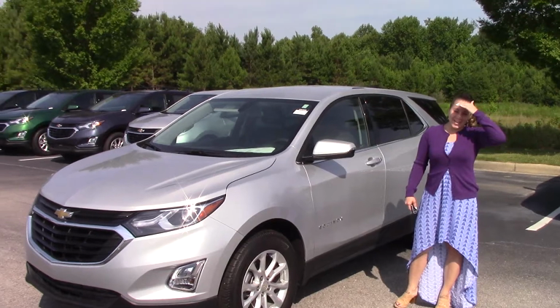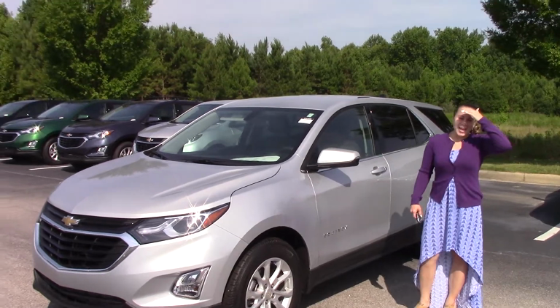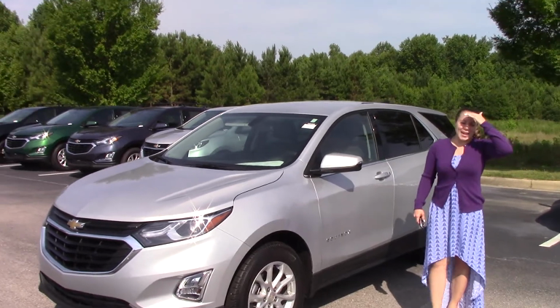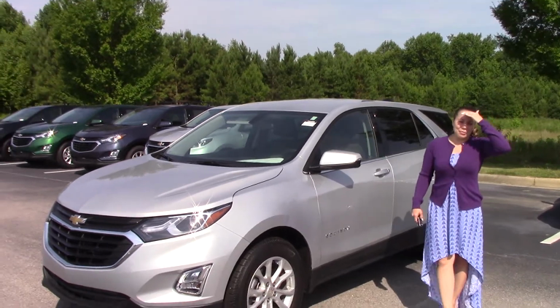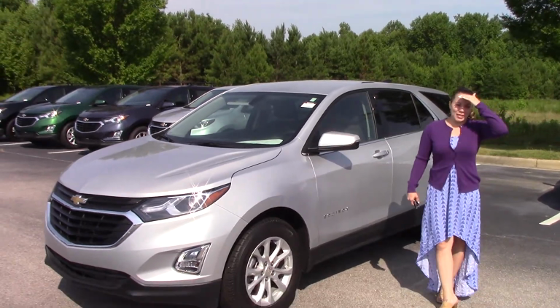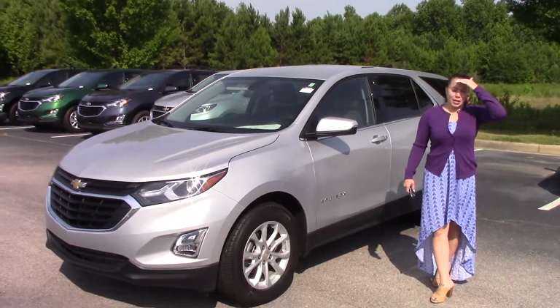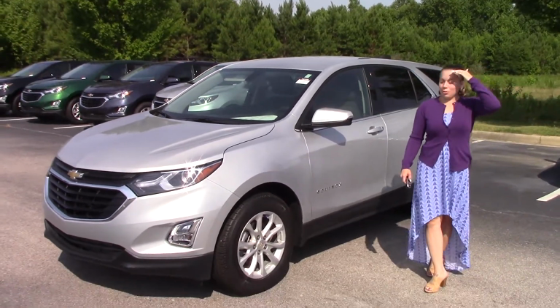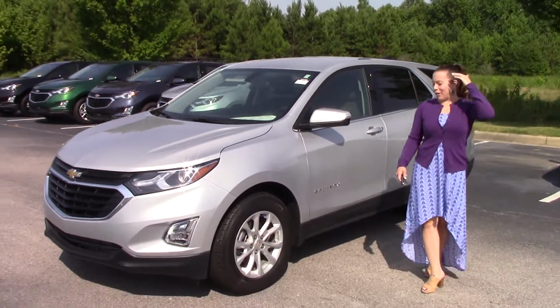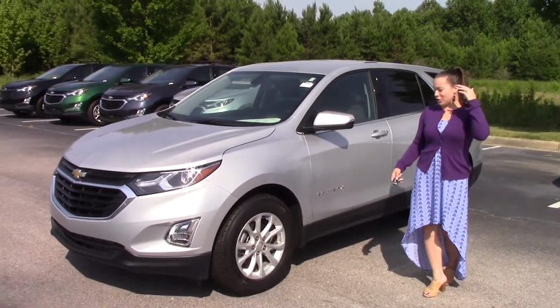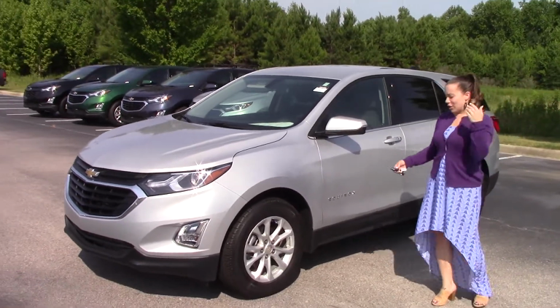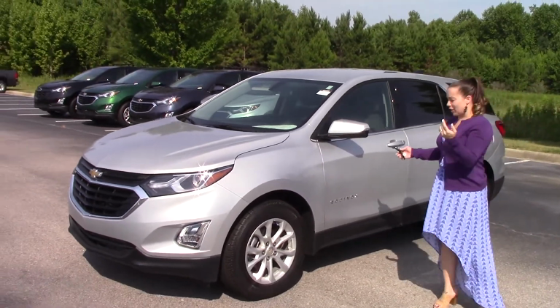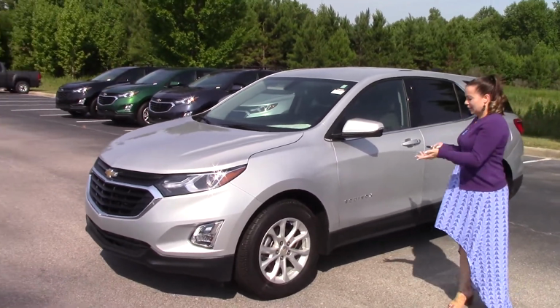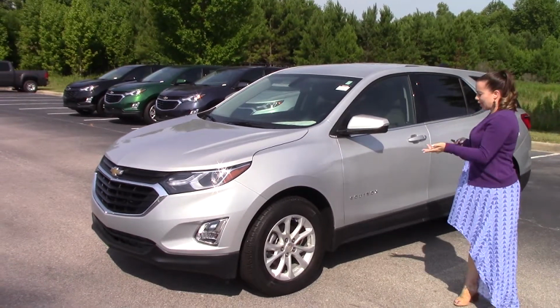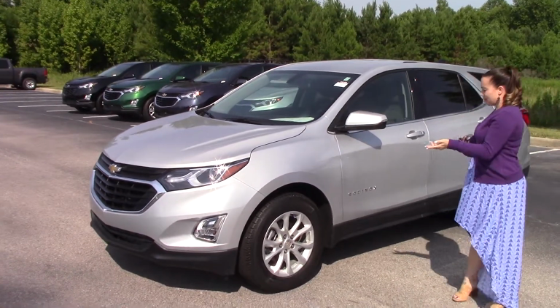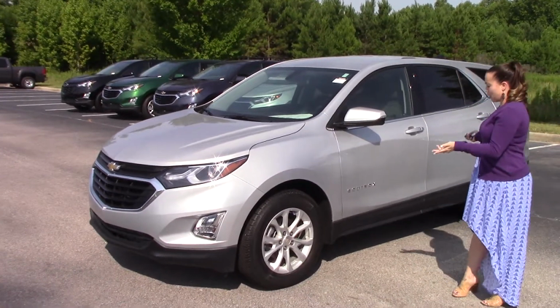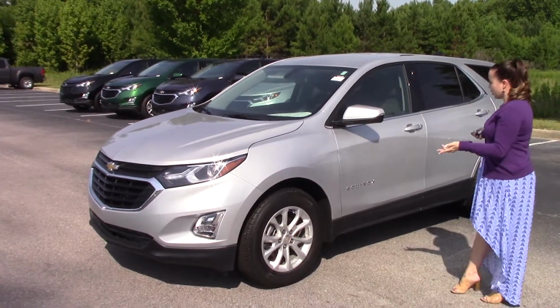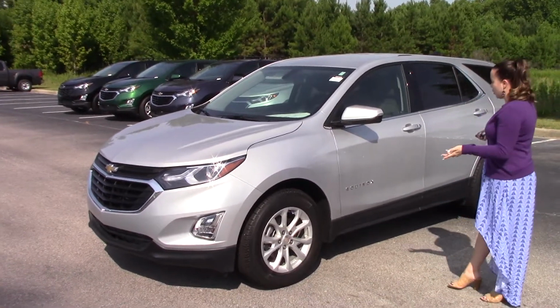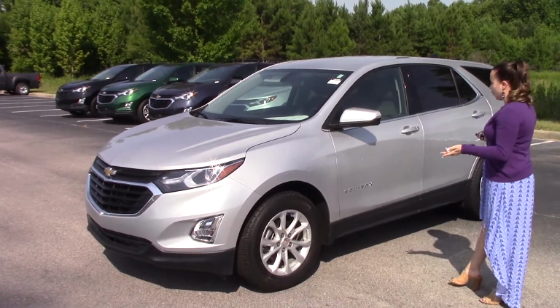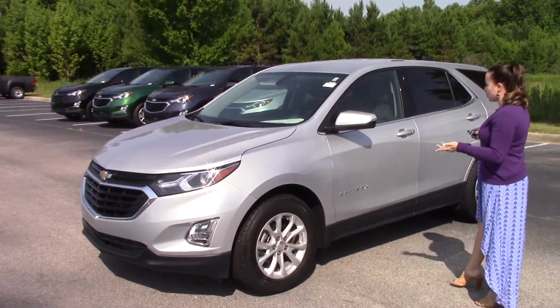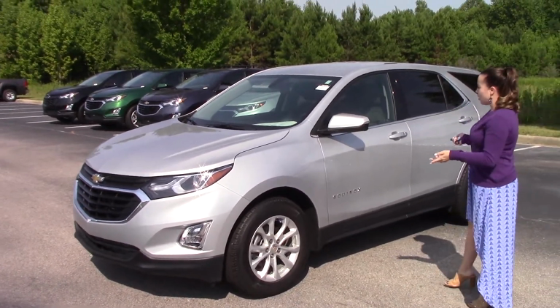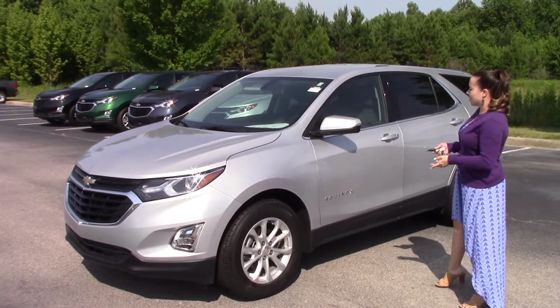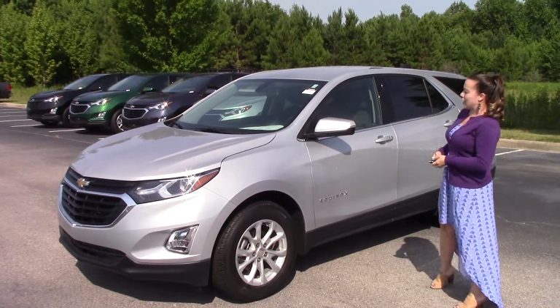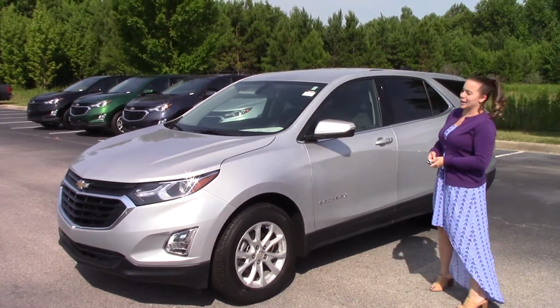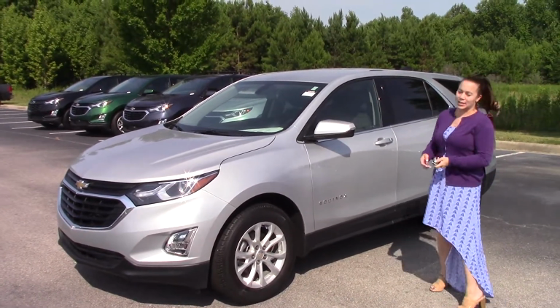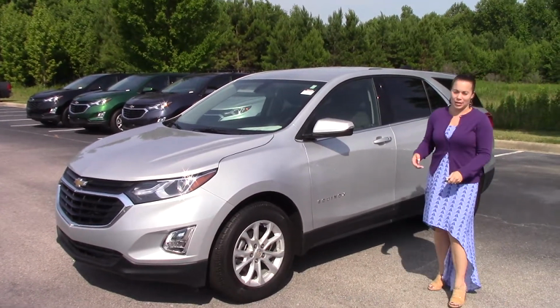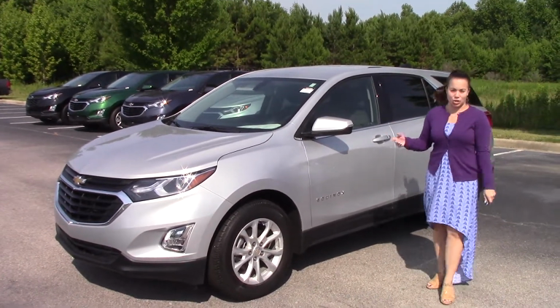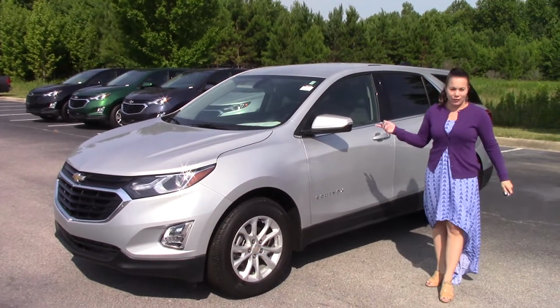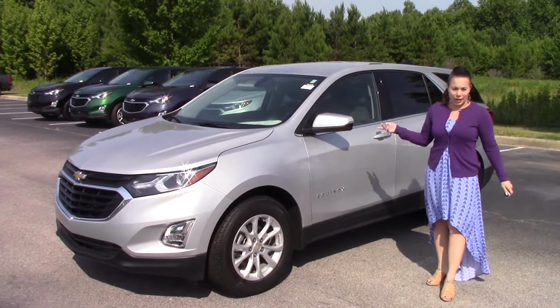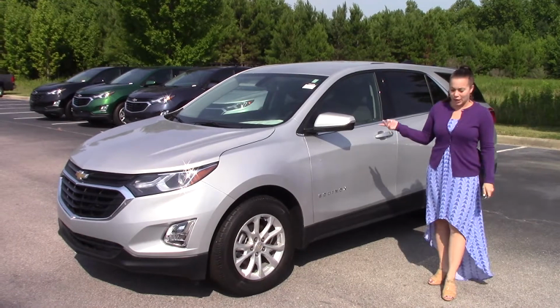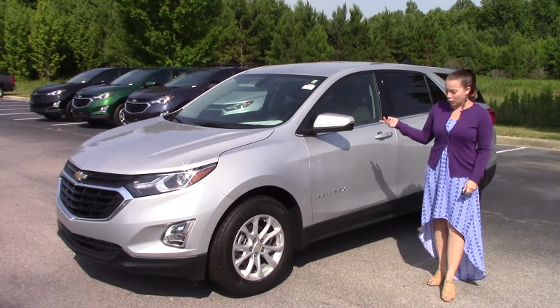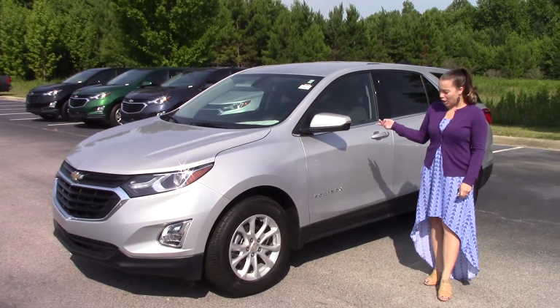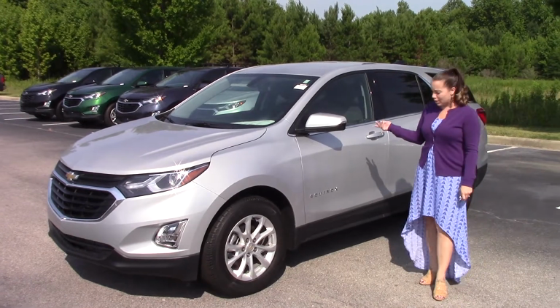Hey, I'm Kristen at Hubert Voster Chevrolet. Today I'm going to show you this beautiful 2018 Chevrolet Equinox.